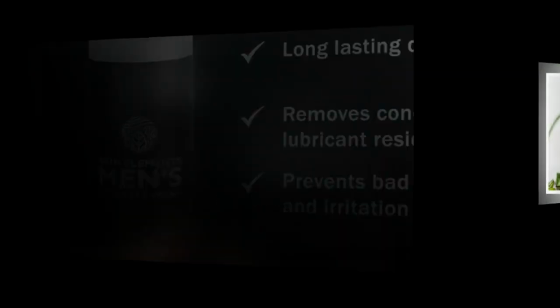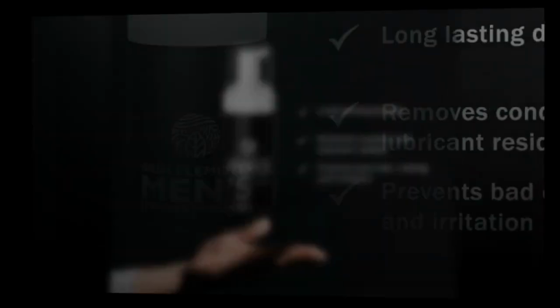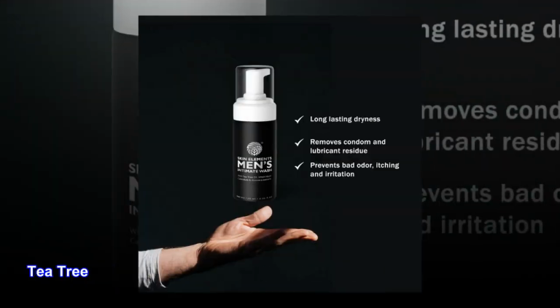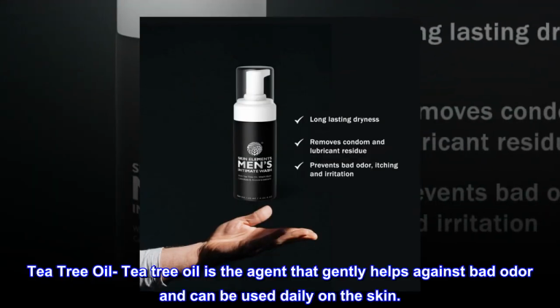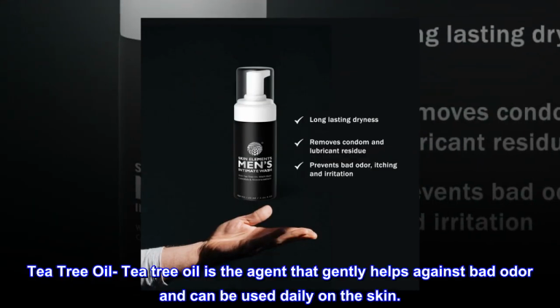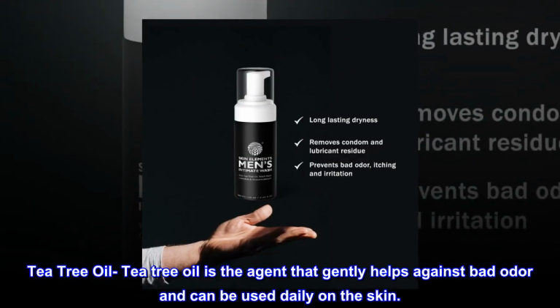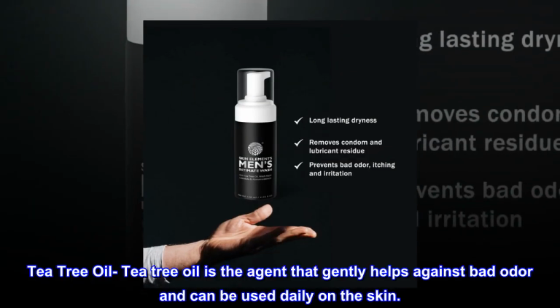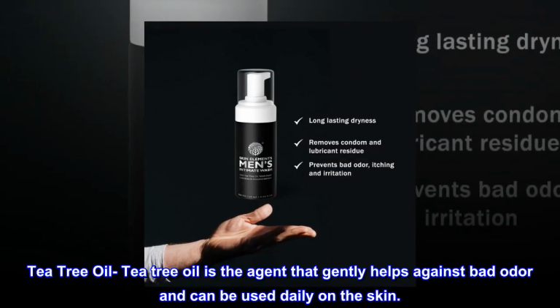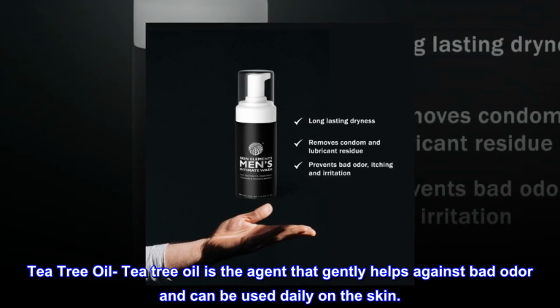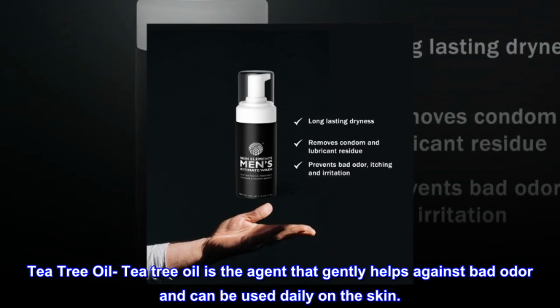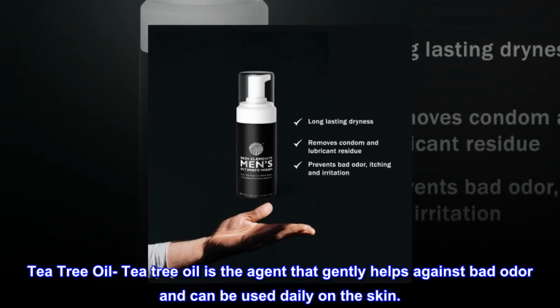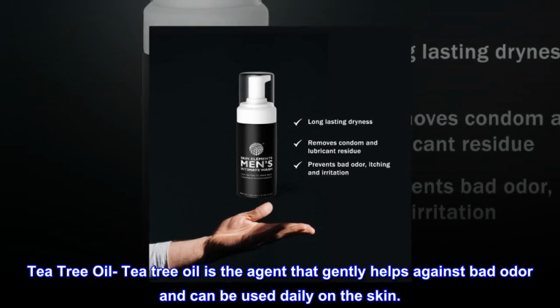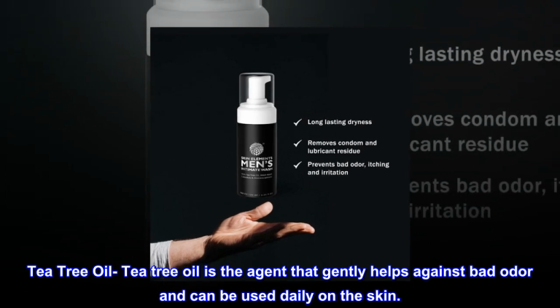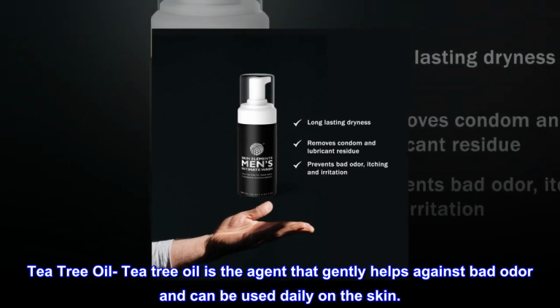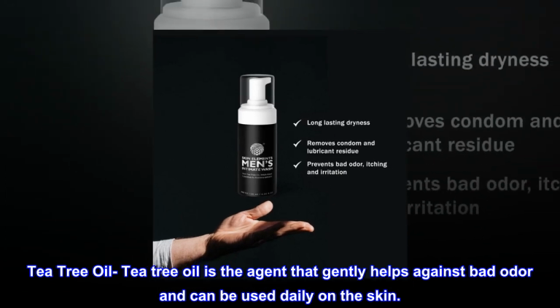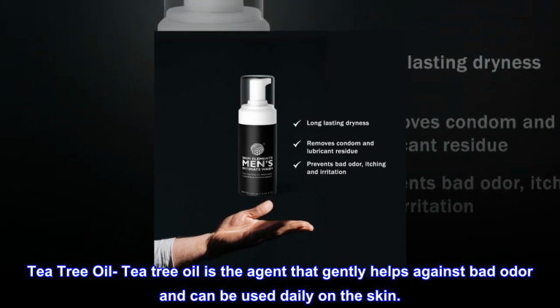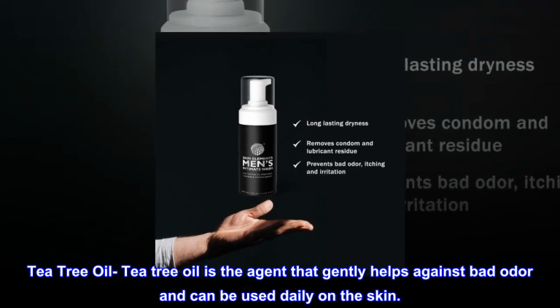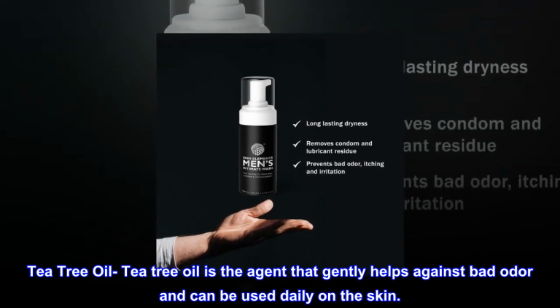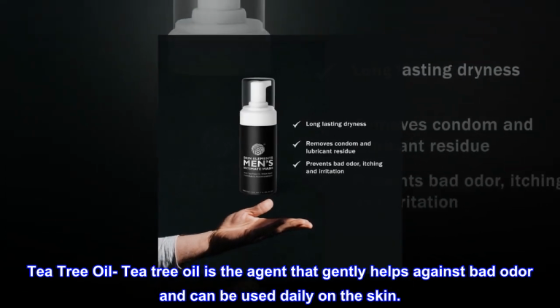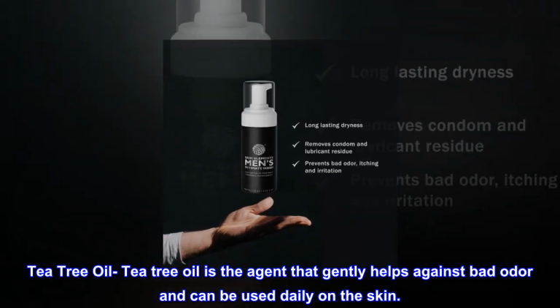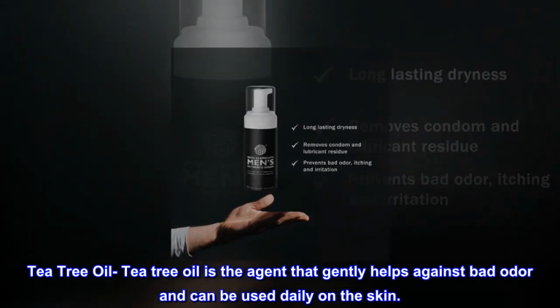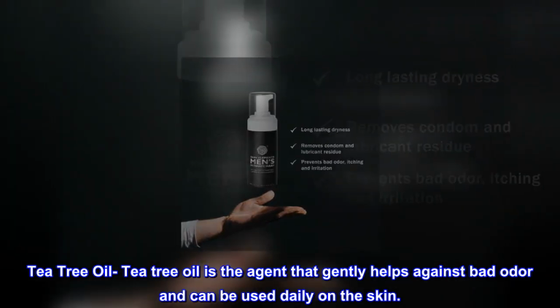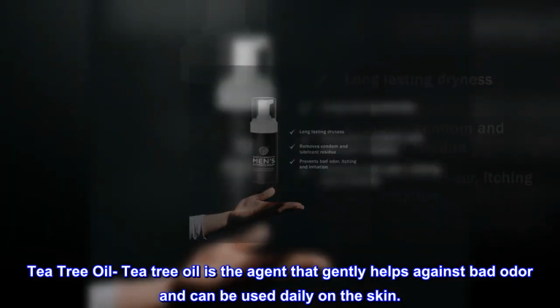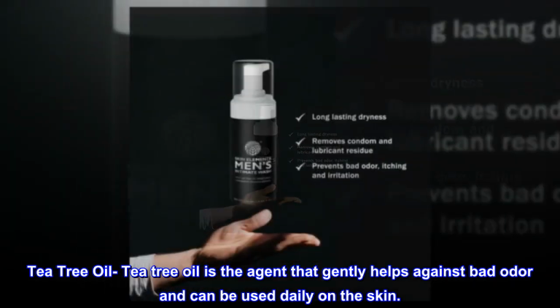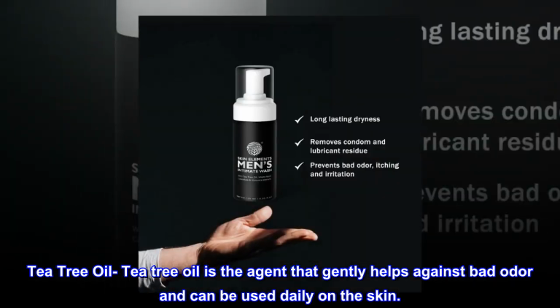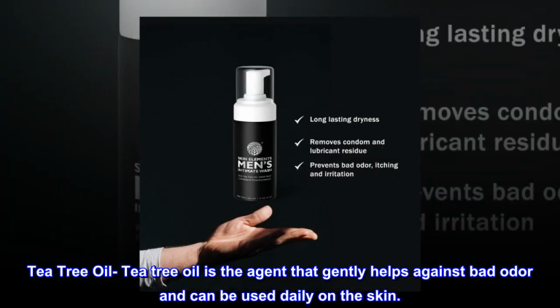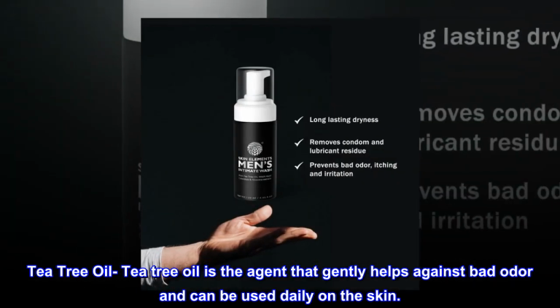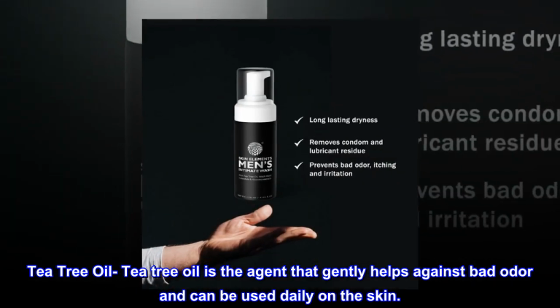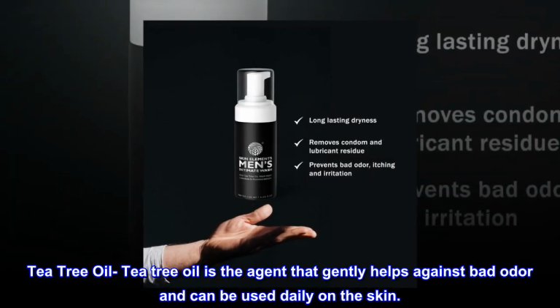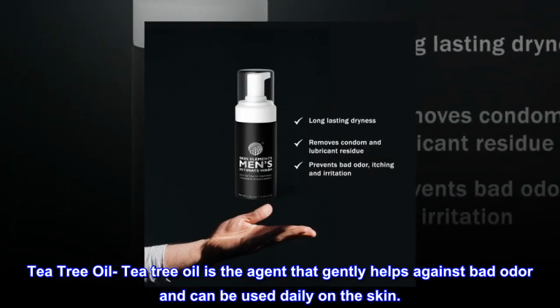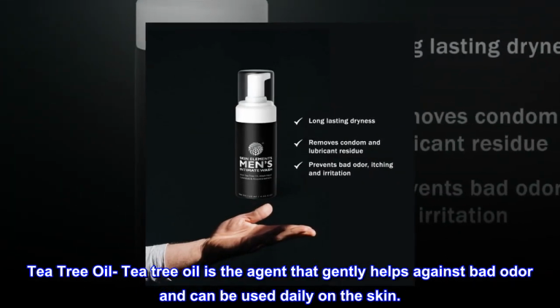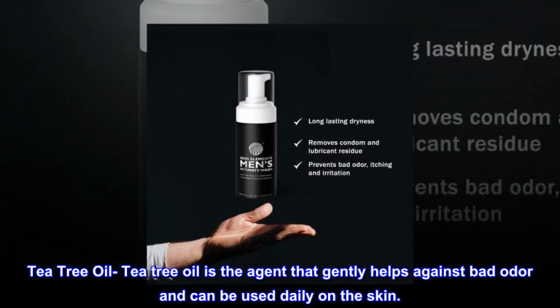Tea Tree Oil is the agent that gently helps against bad odor and can be used daily on the skin.